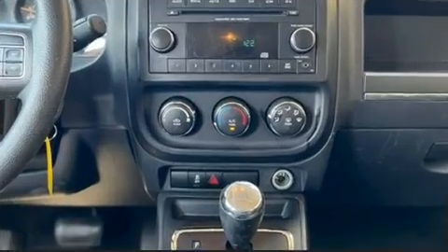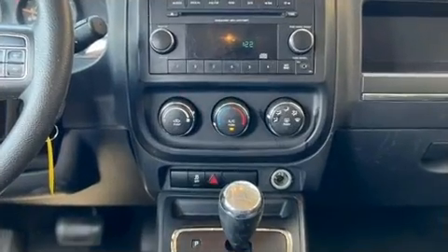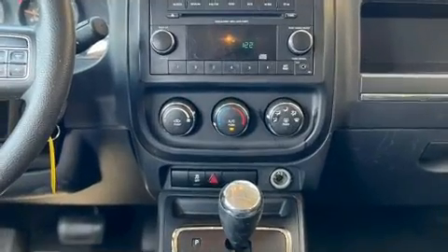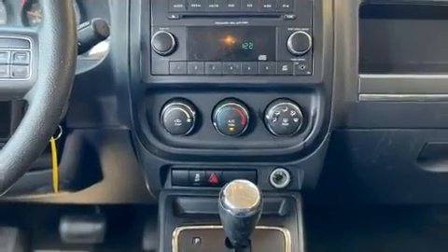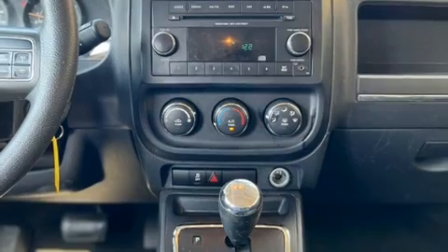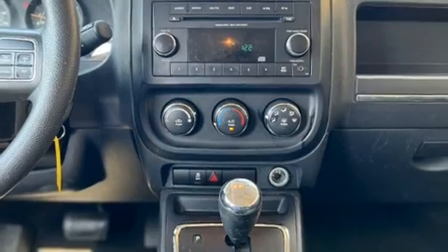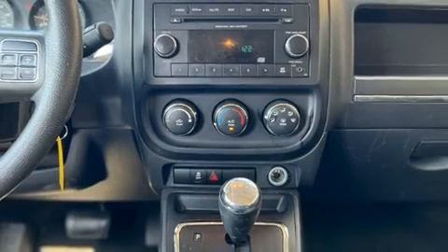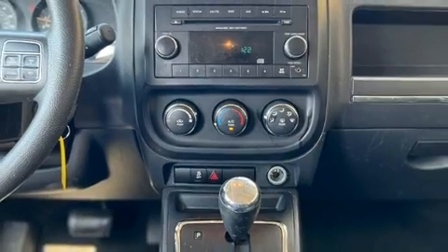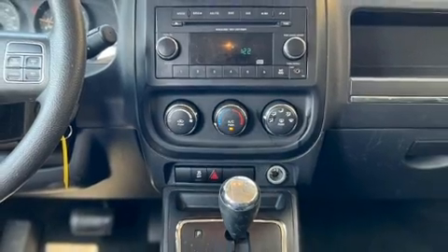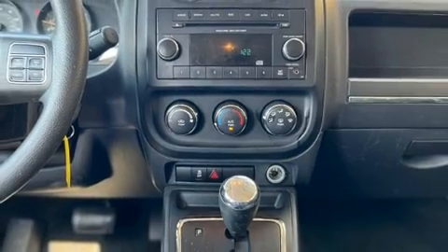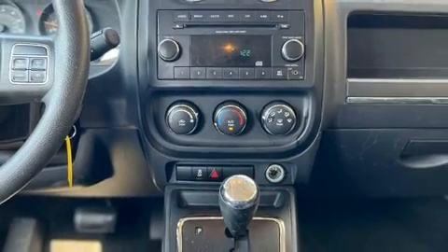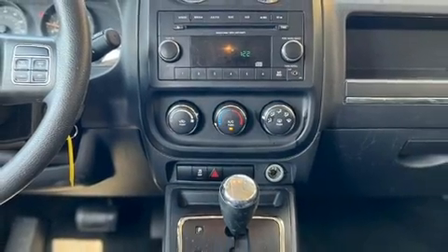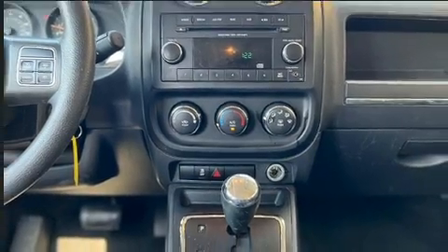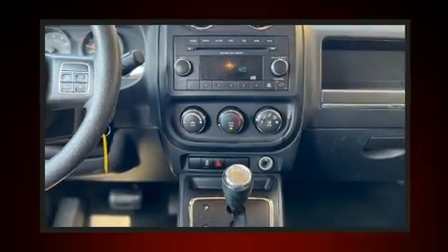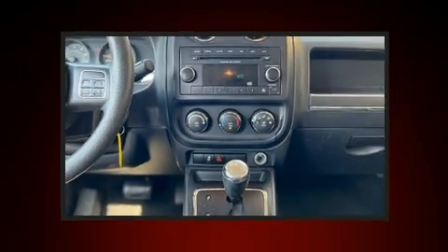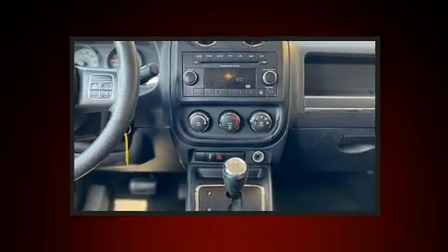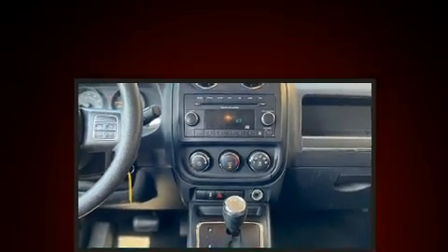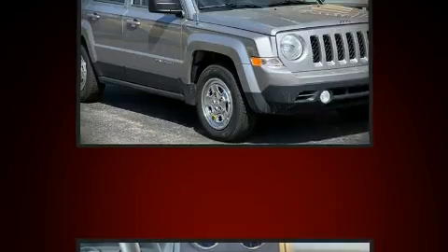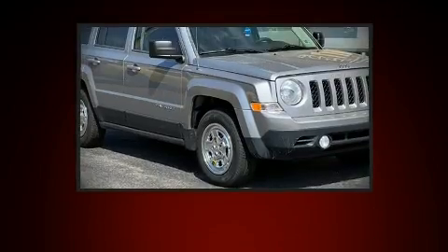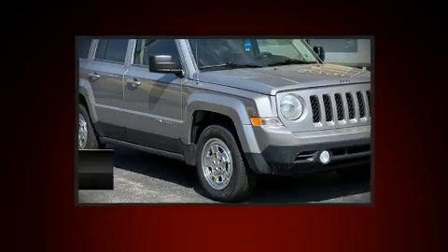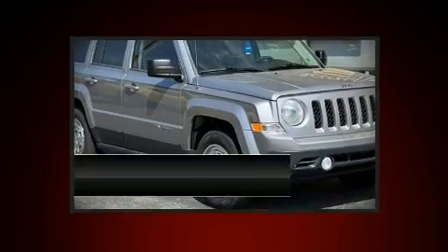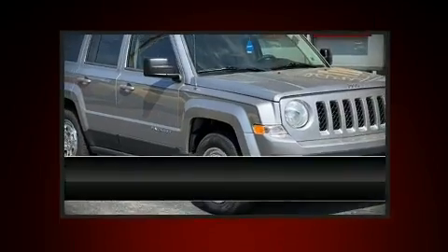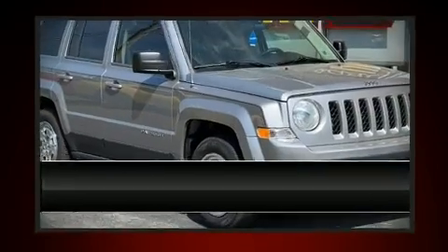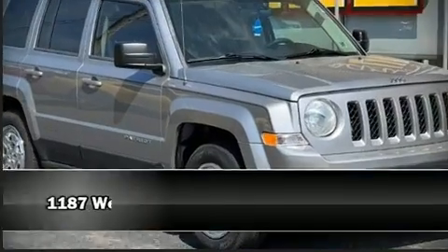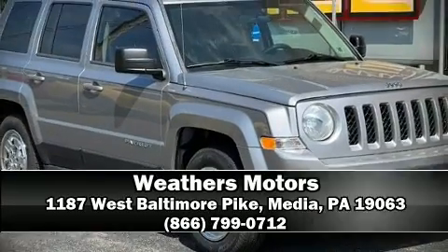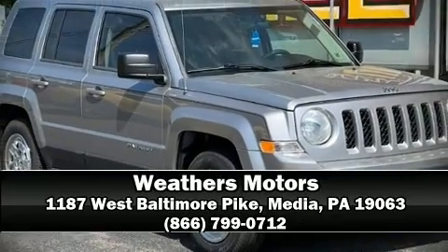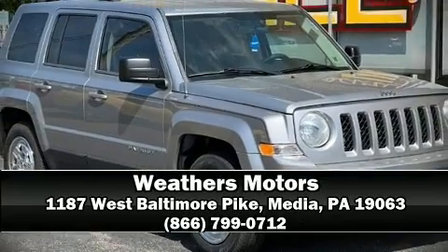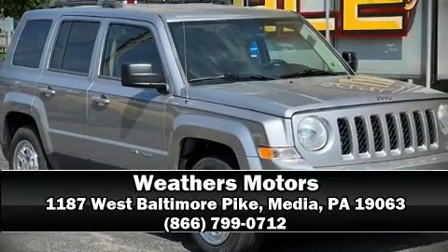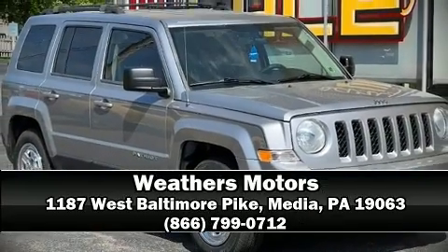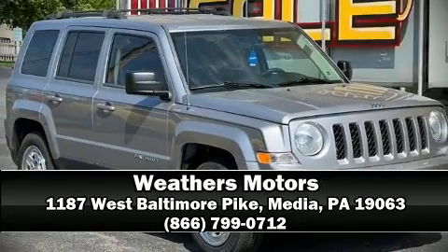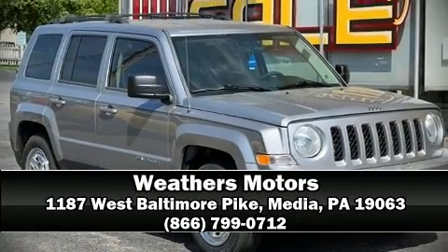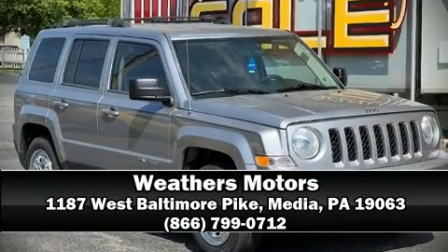Electronic stability control stands out as a technologically savvy innovation, keeping you better connected to the road. Our sales reps are knowledgeable and professional — we are here to help you.